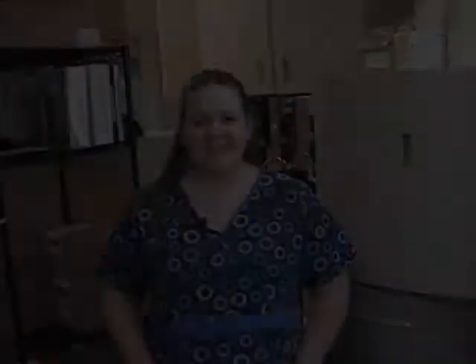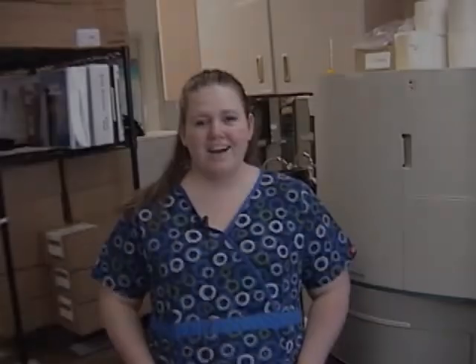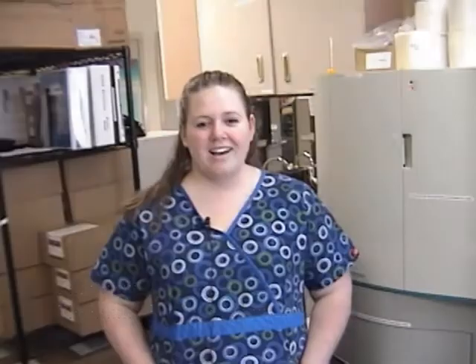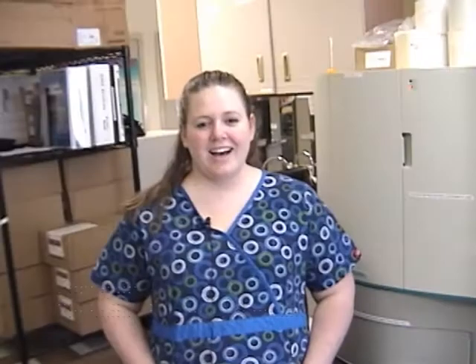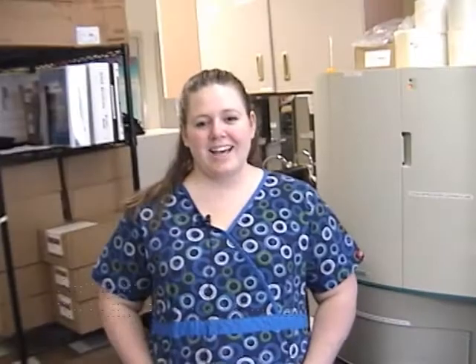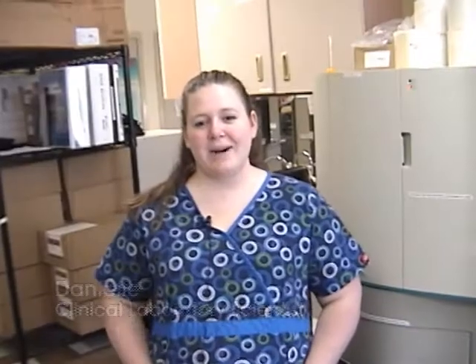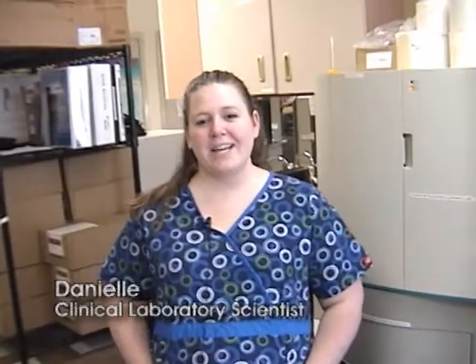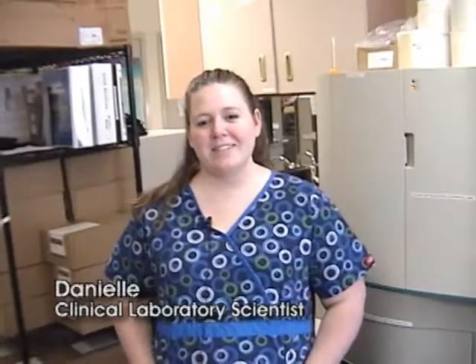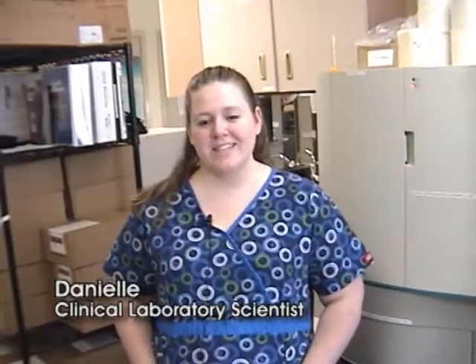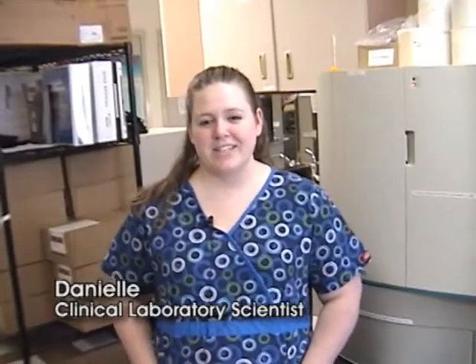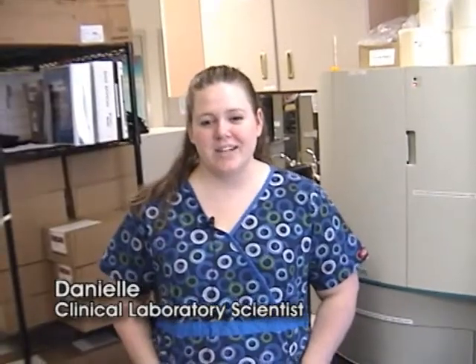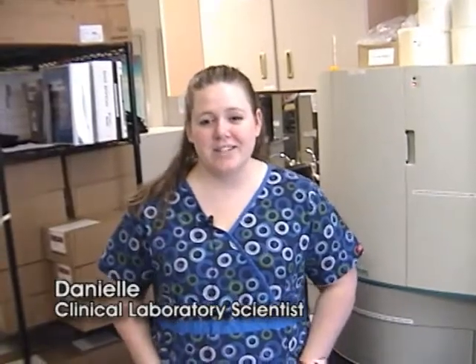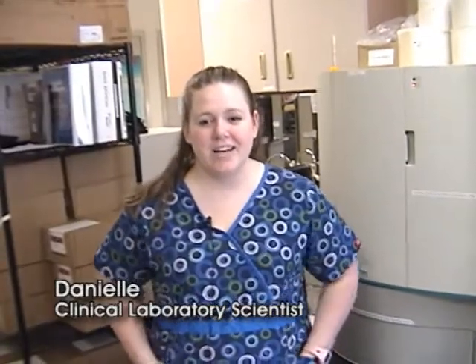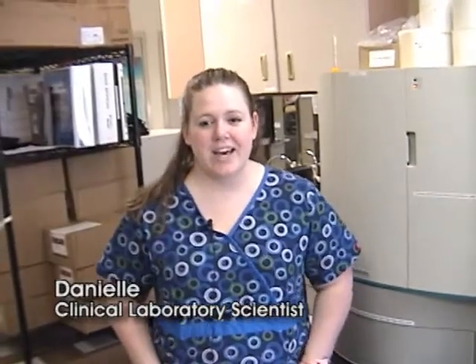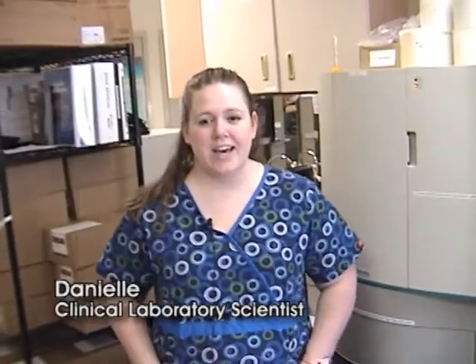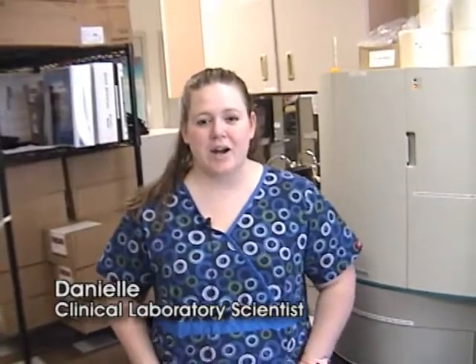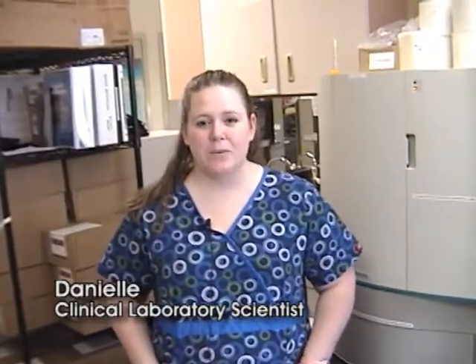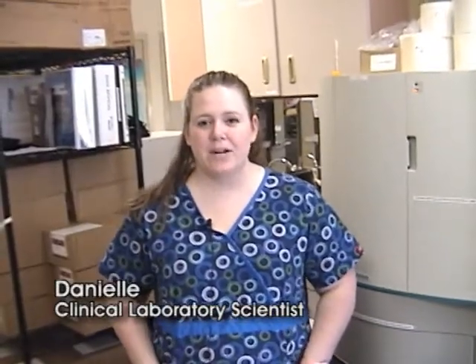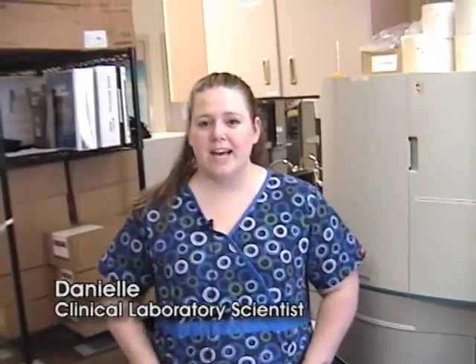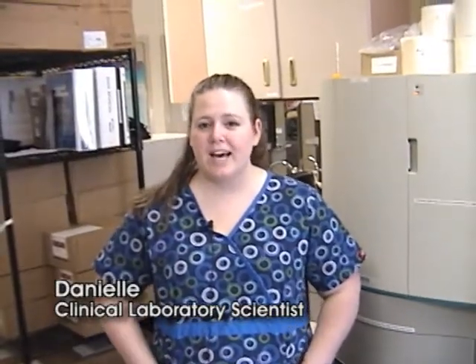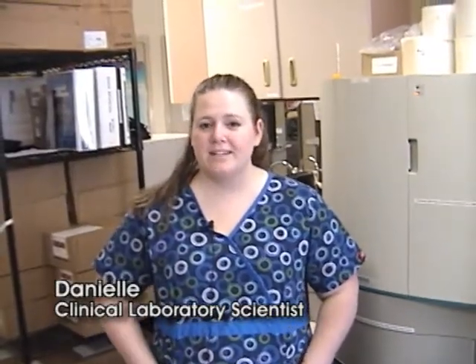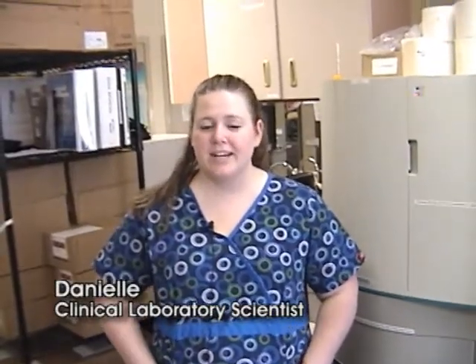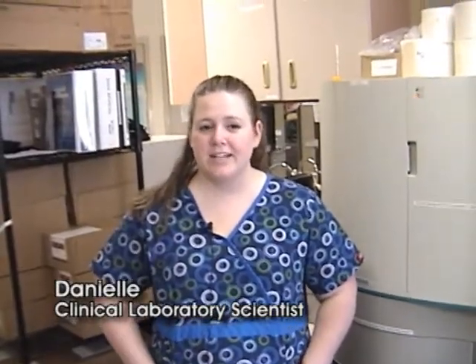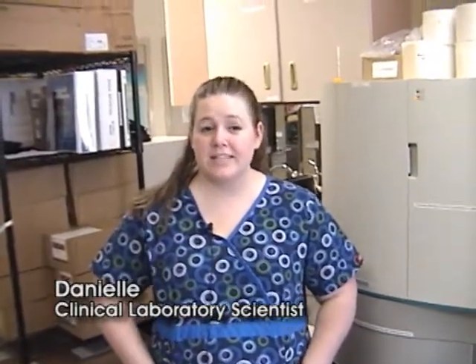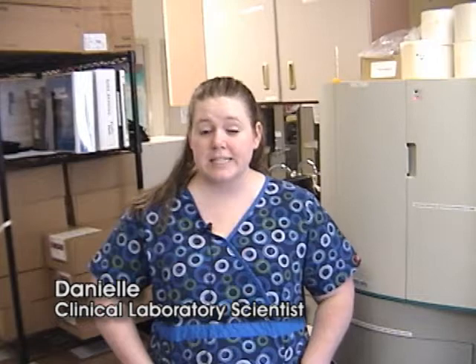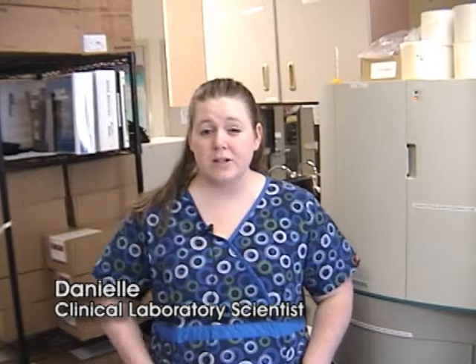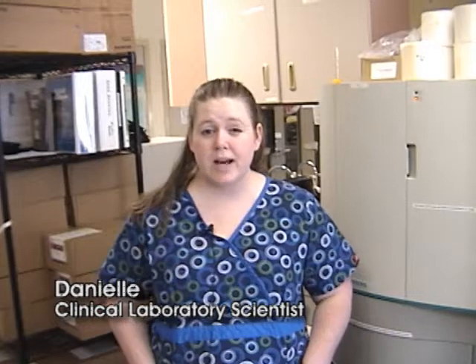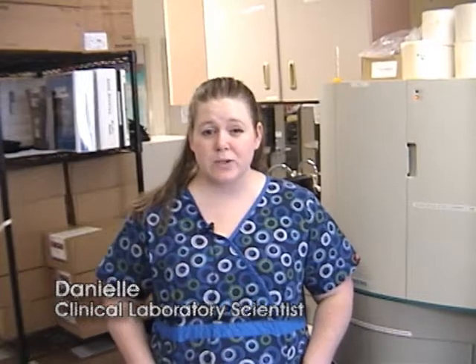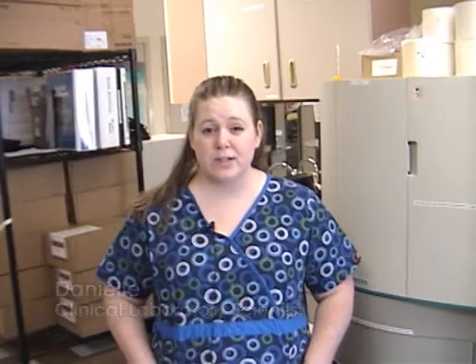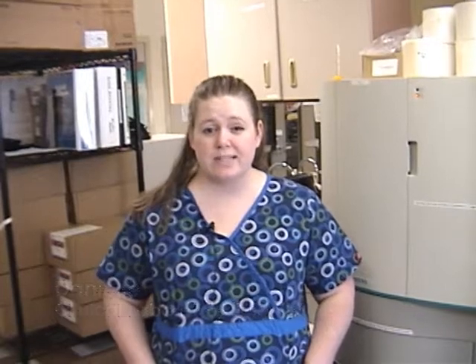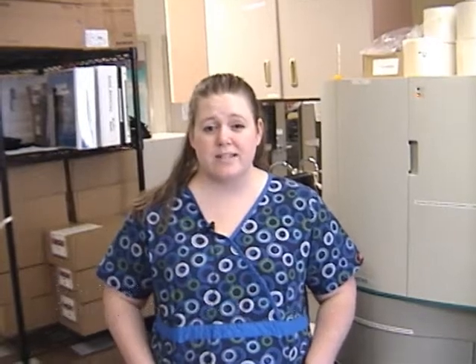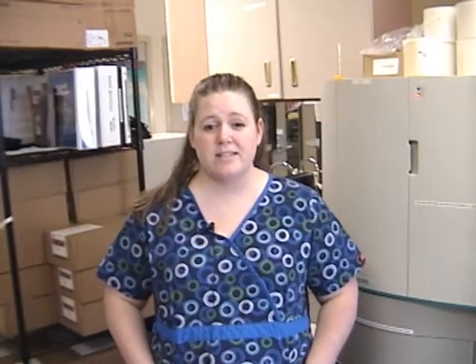Hi, my name is Danielle and I work as a clinical laboratory scientist.